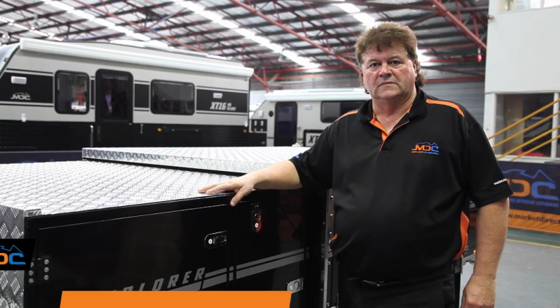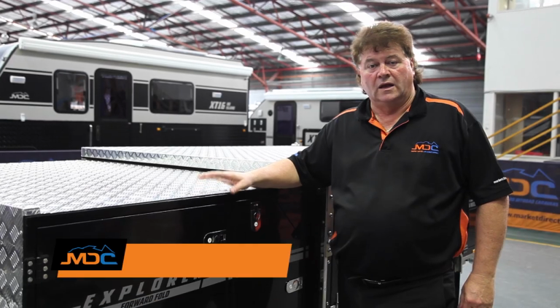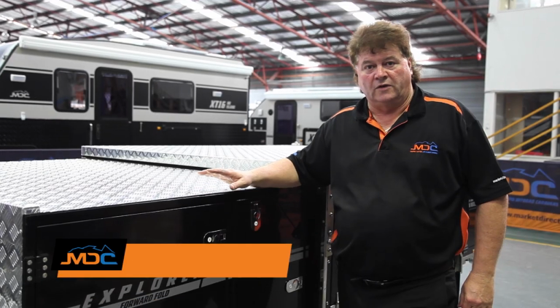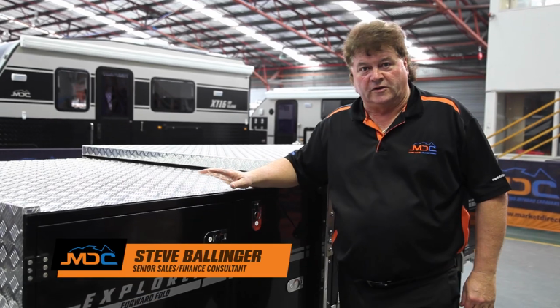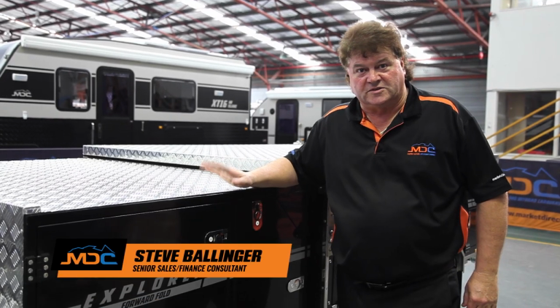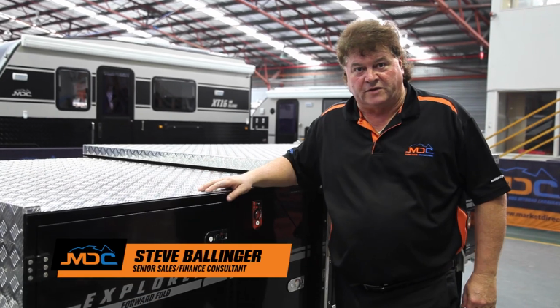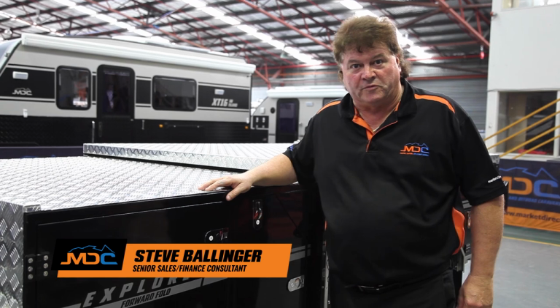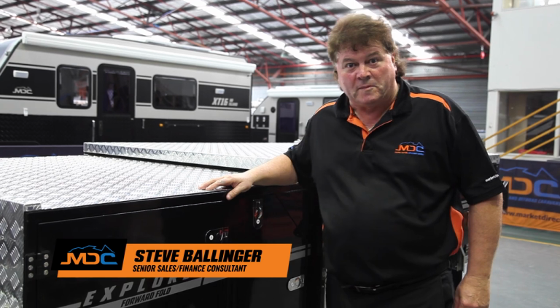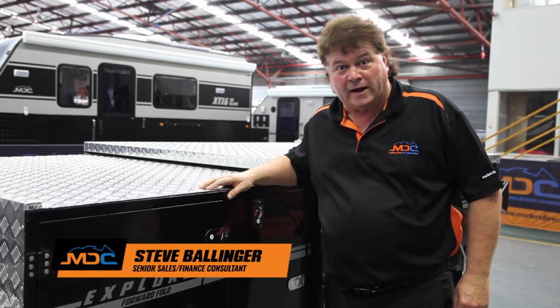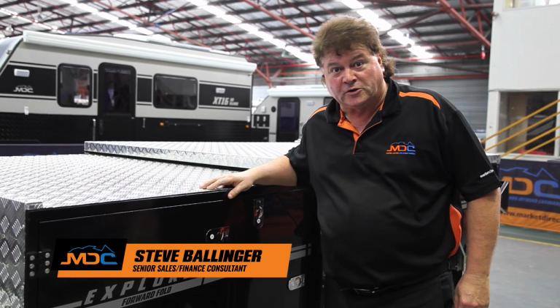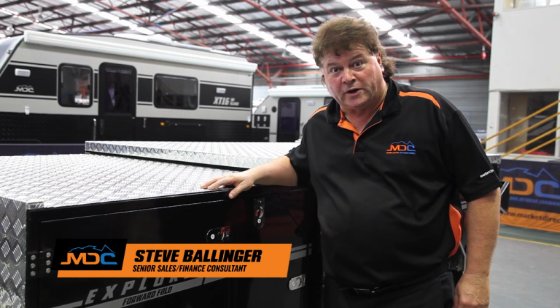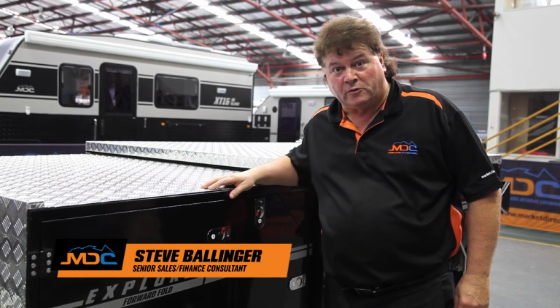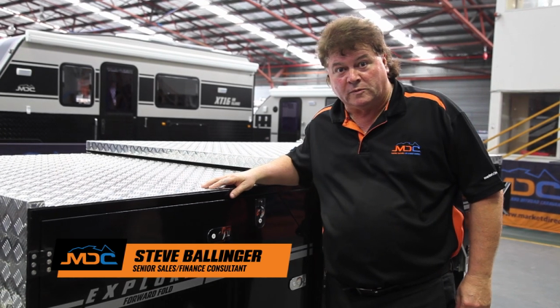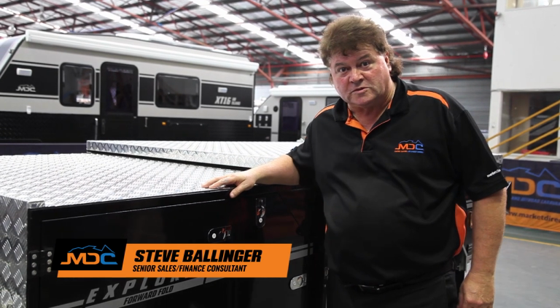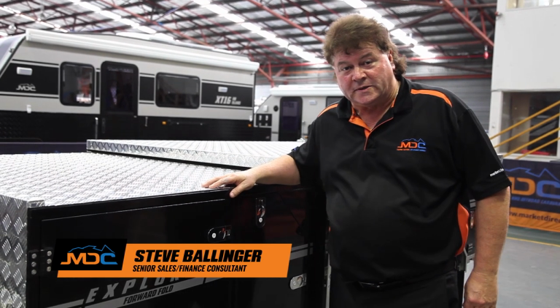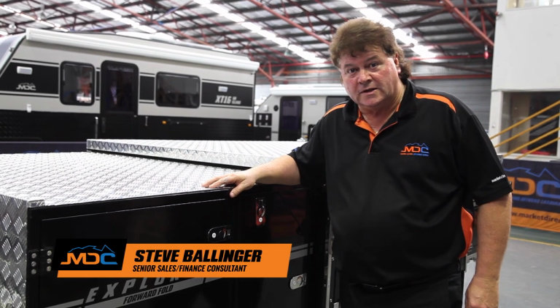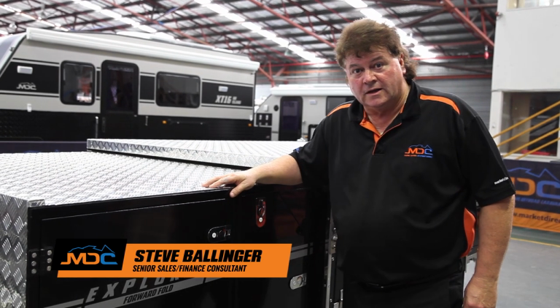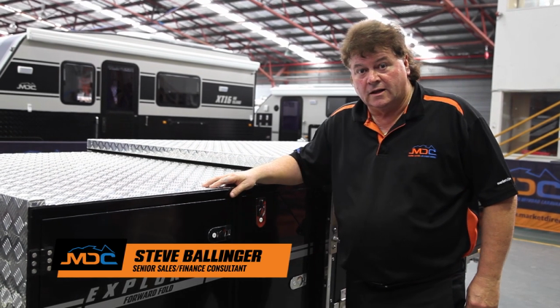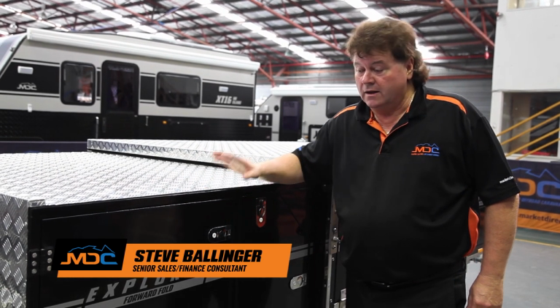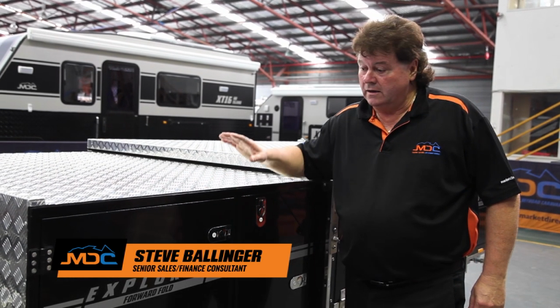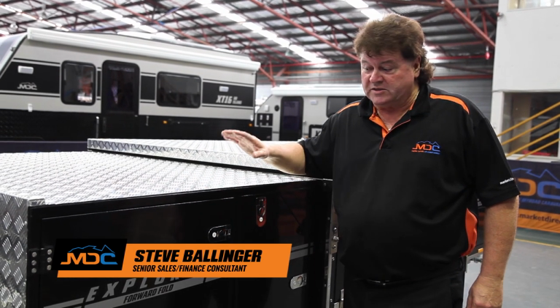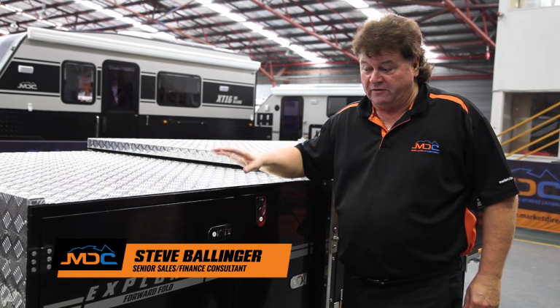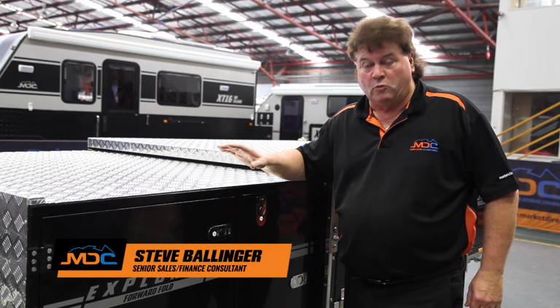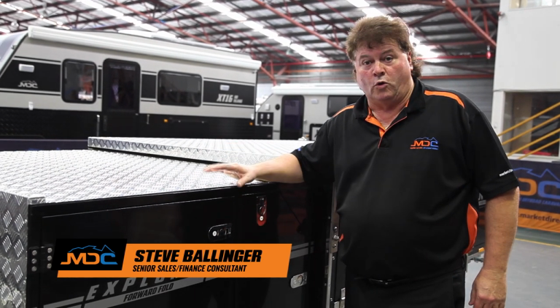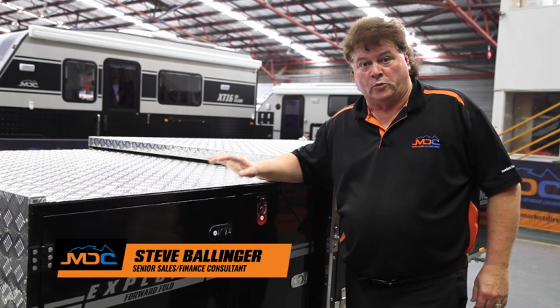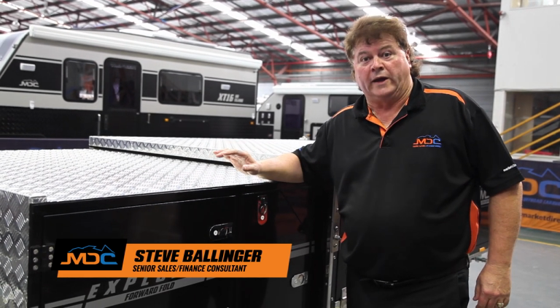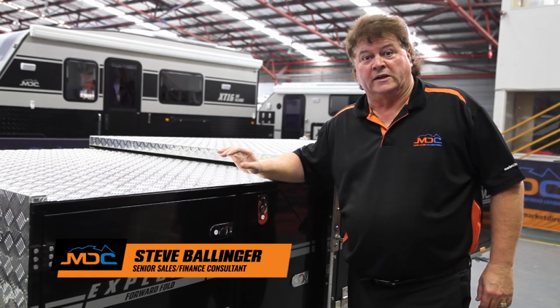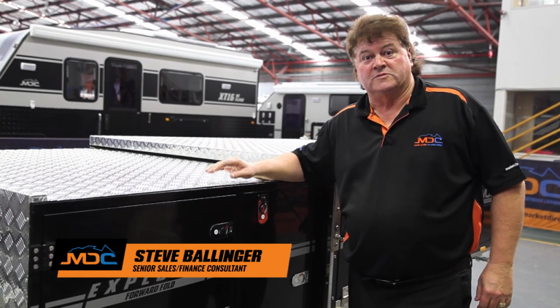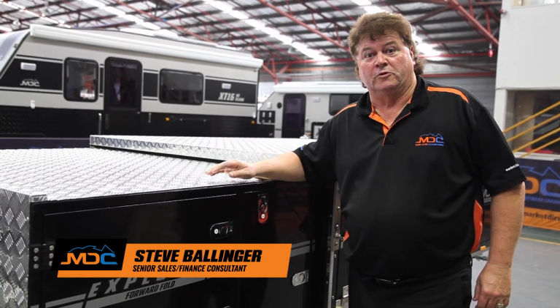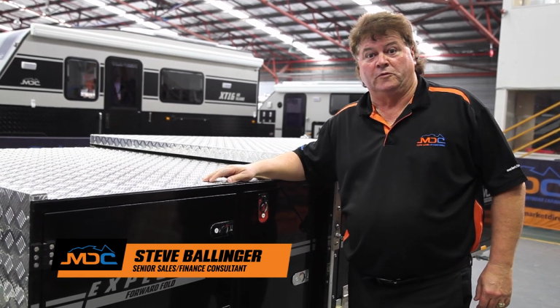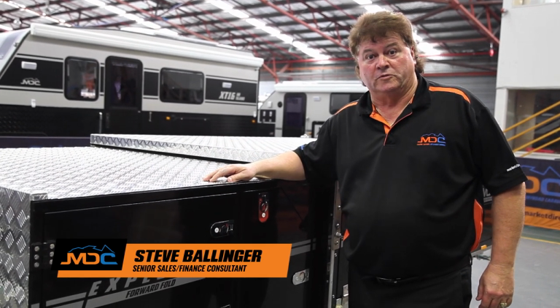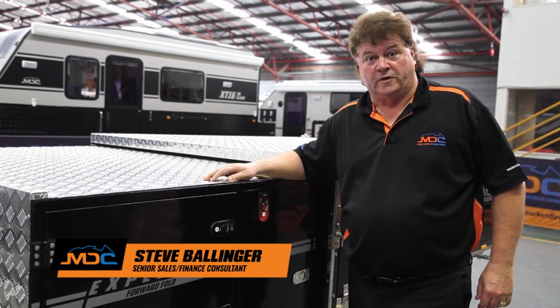Hi folks, Stephen from the Market Direct Group in Brisbane. Let's go for a walk around the Explorer Ford Fold.